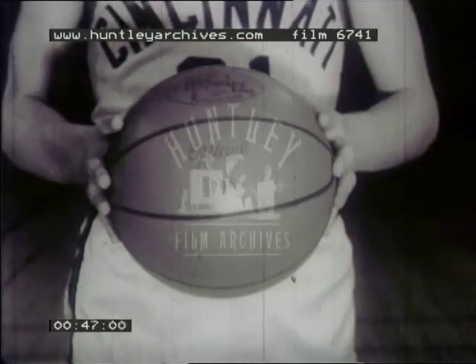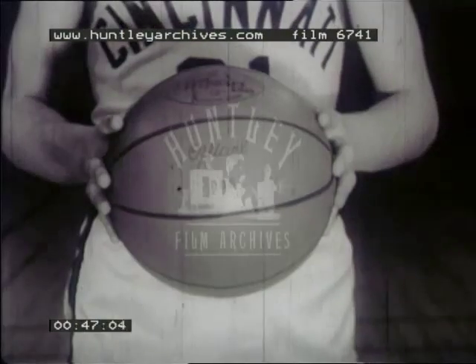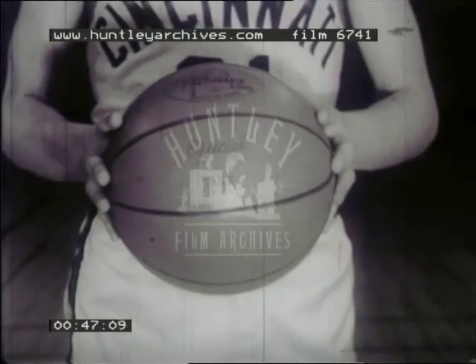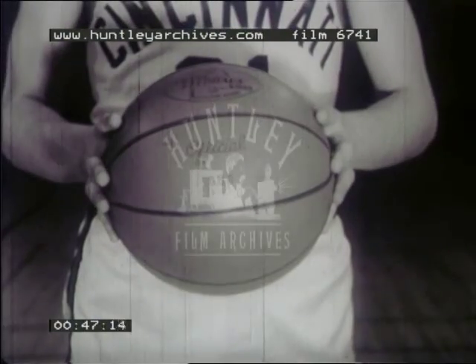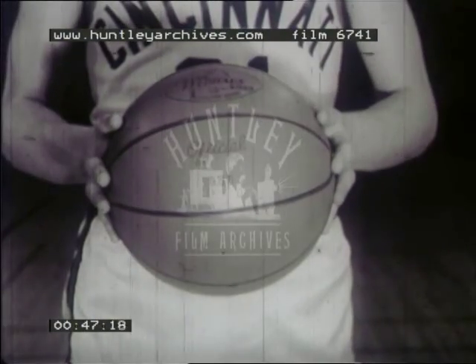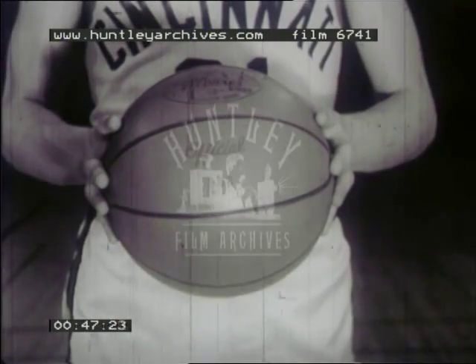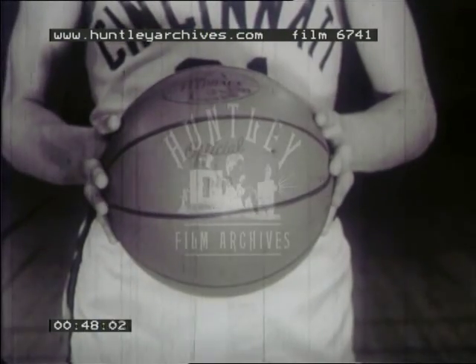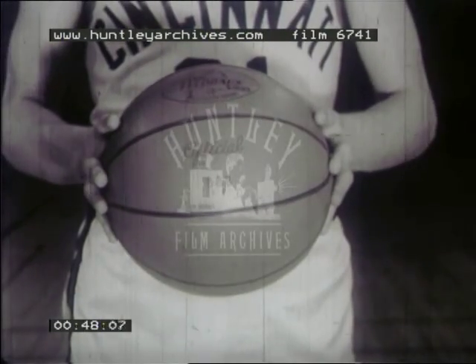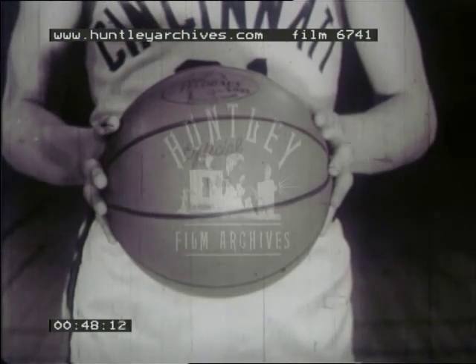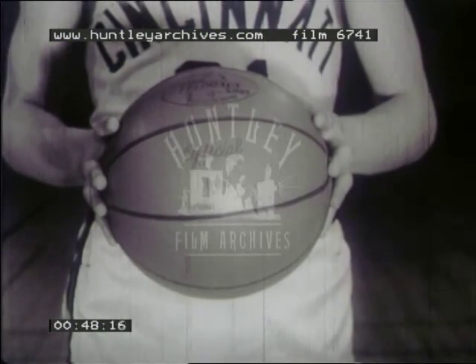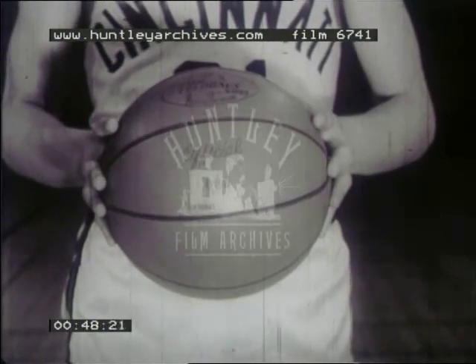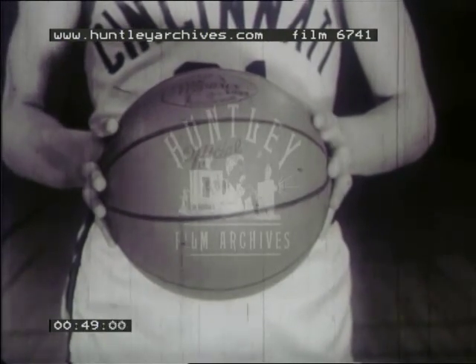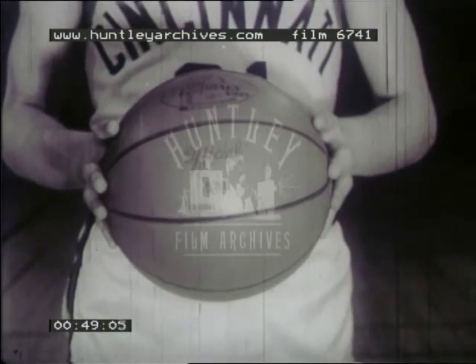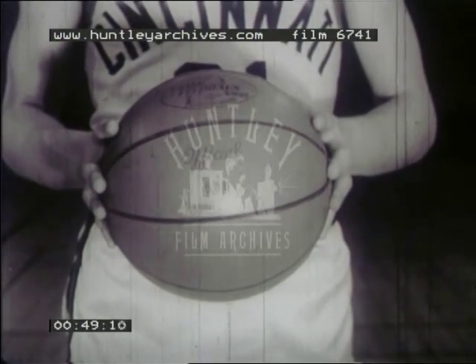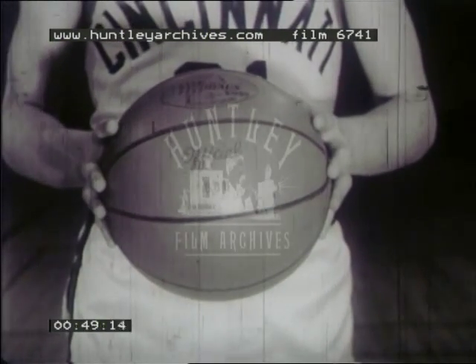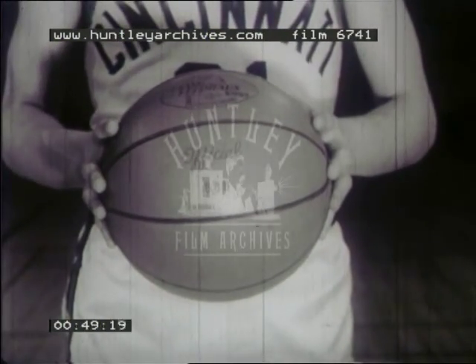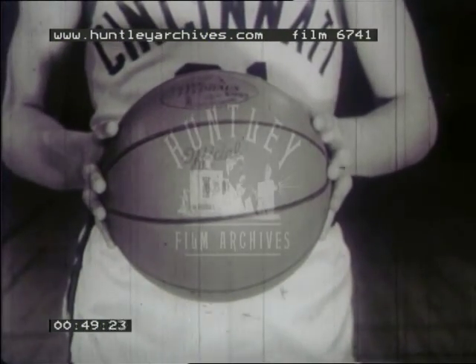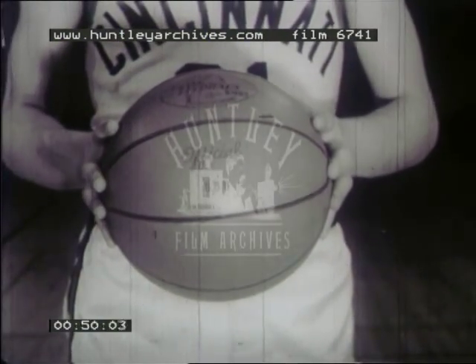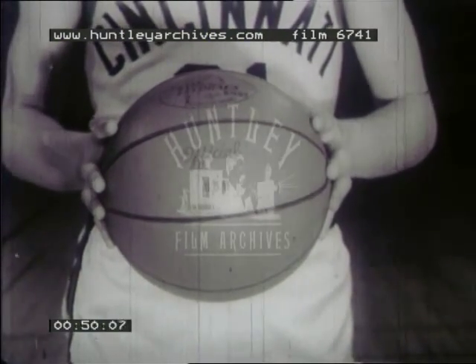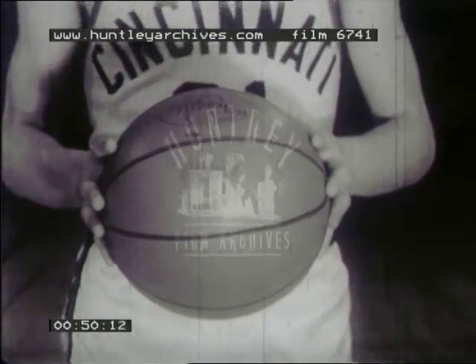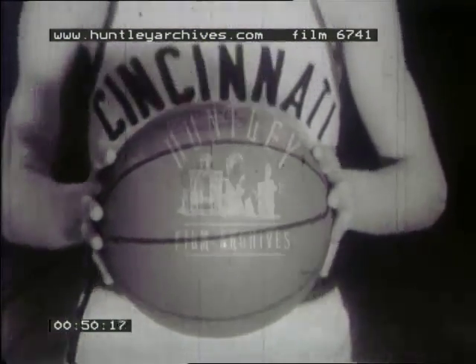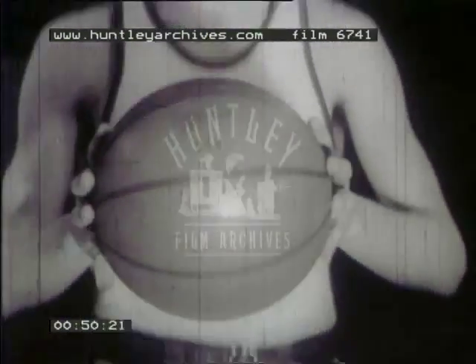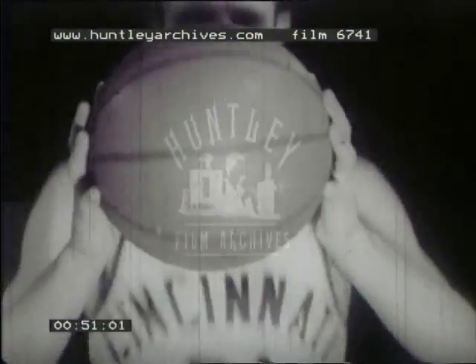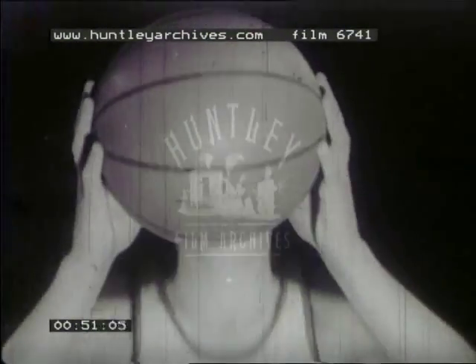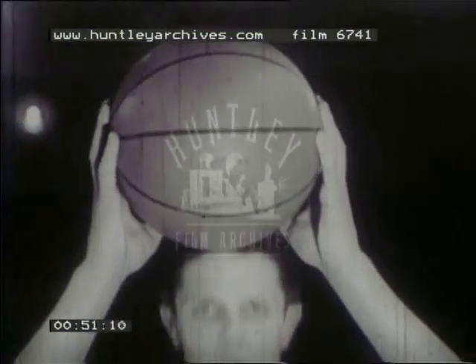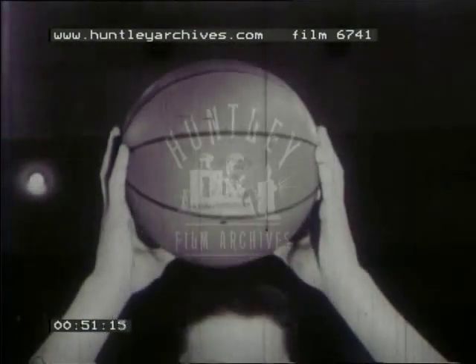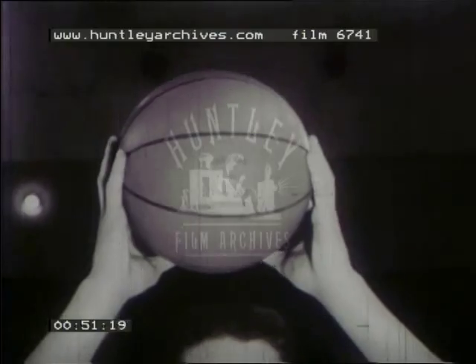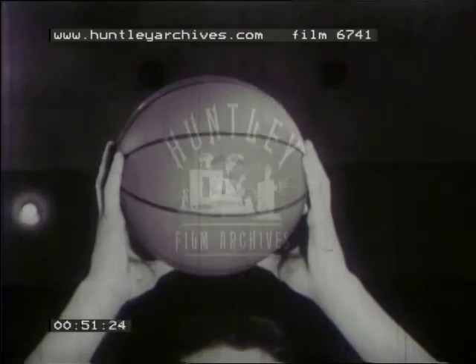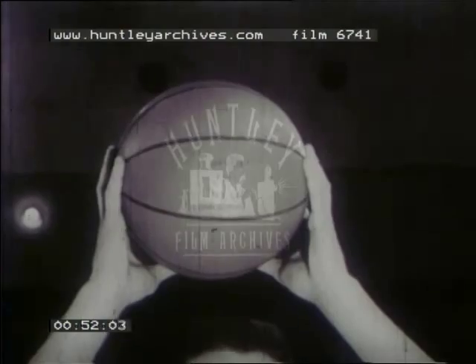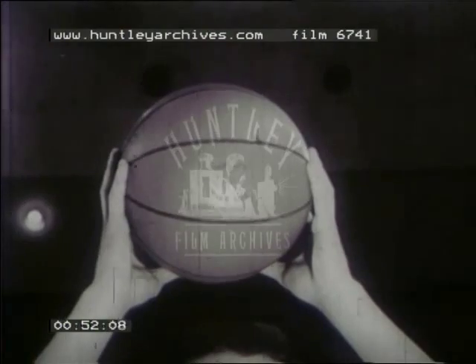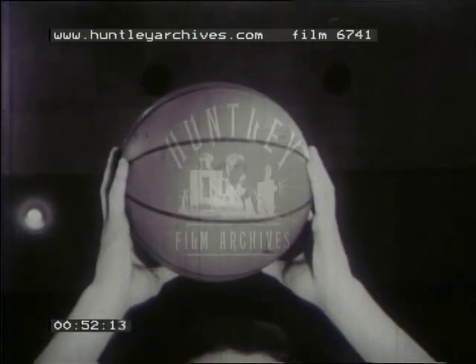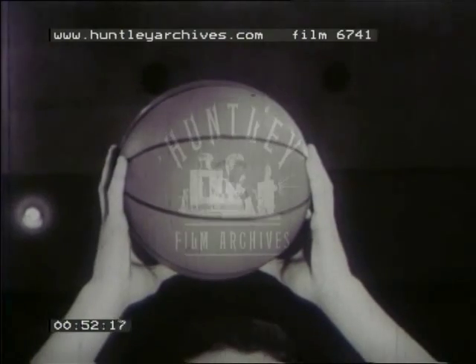The fingers are well spread but comfortable, and the ball does not rest on the palms of the hands.